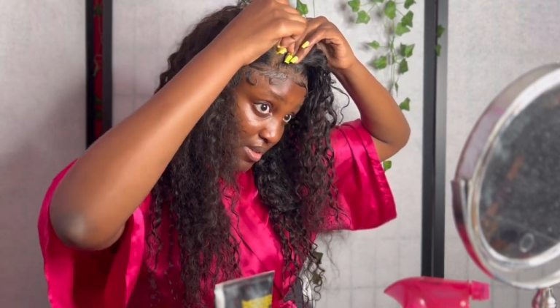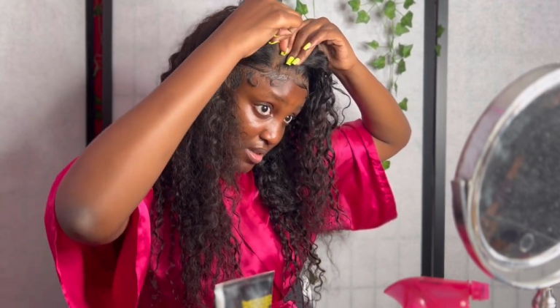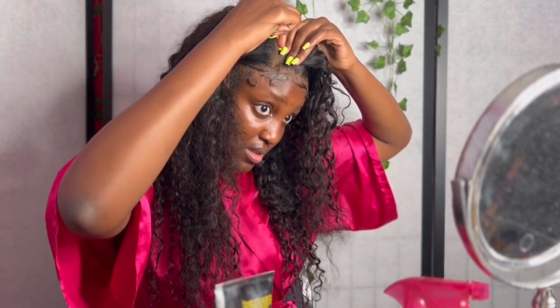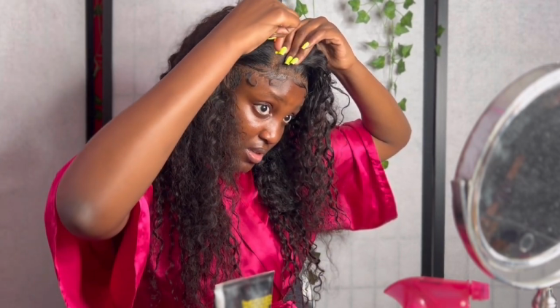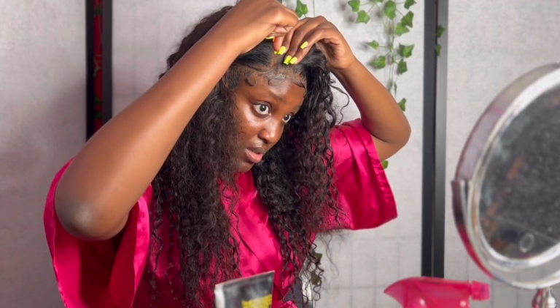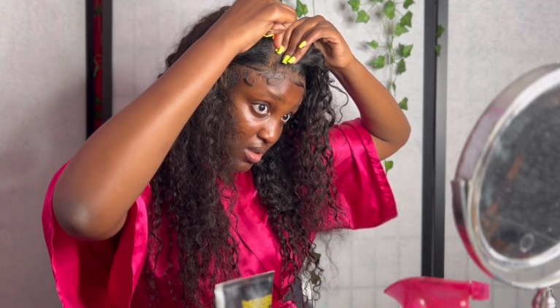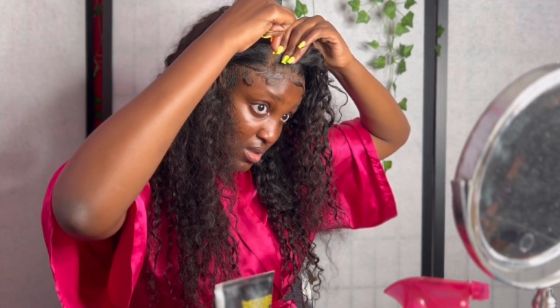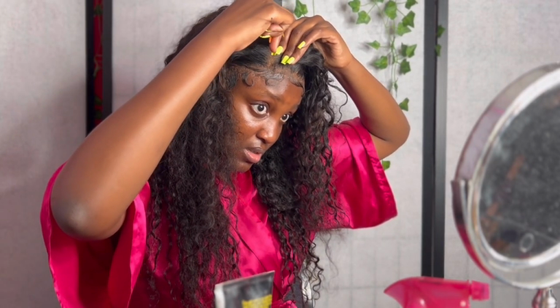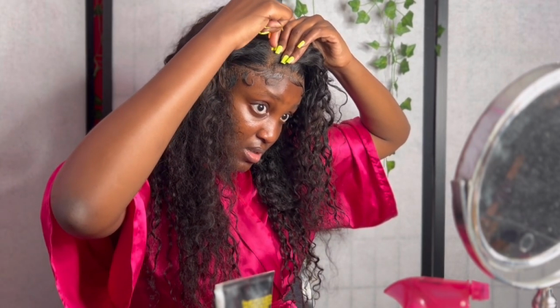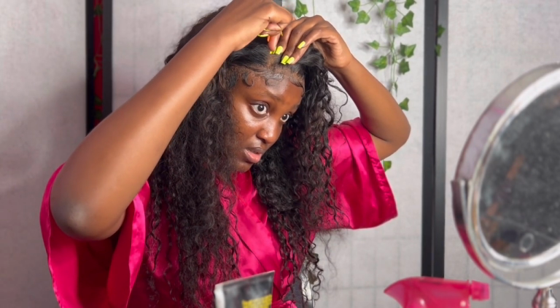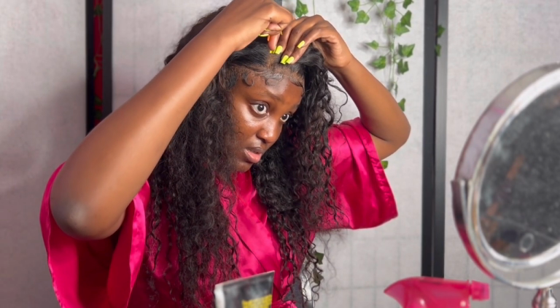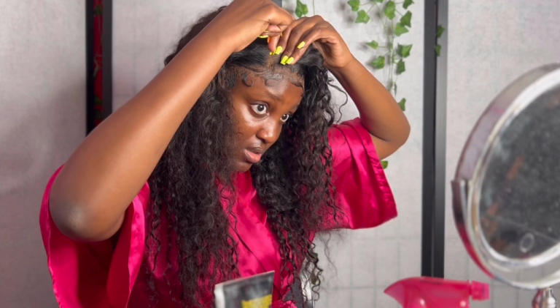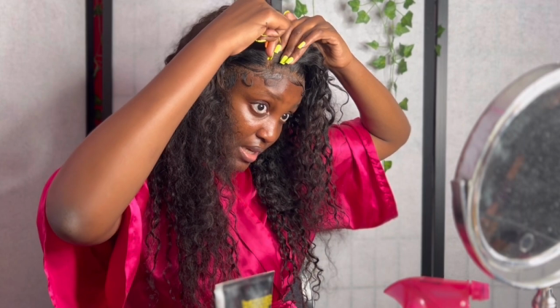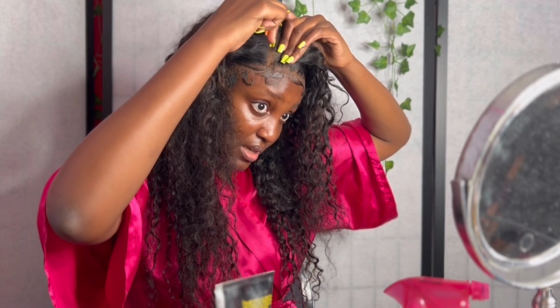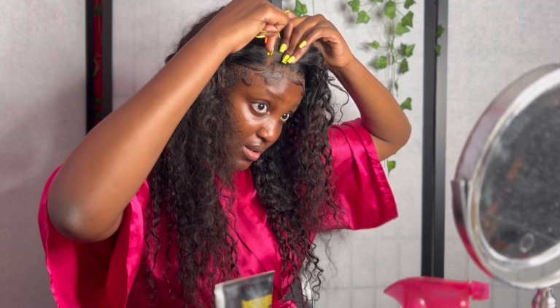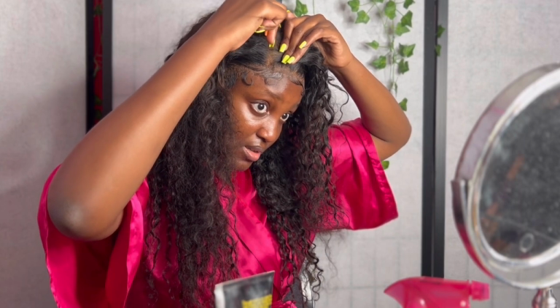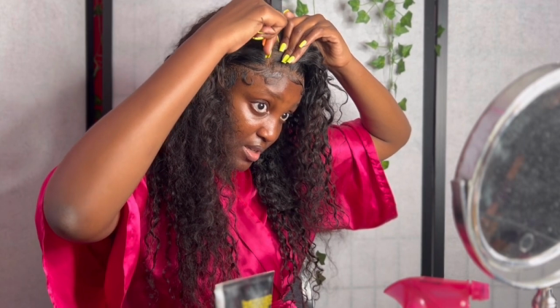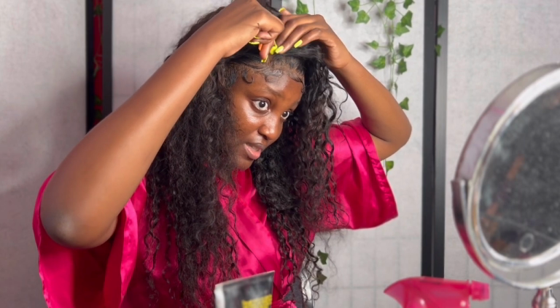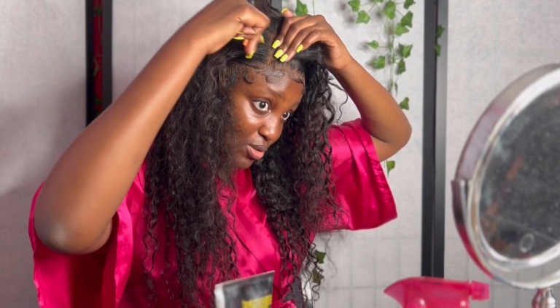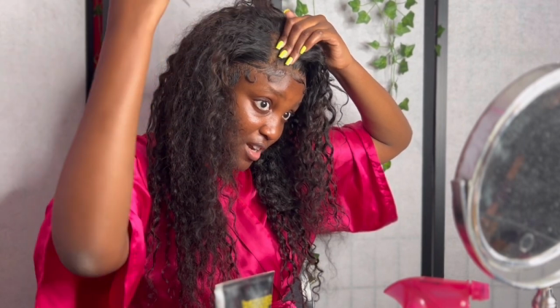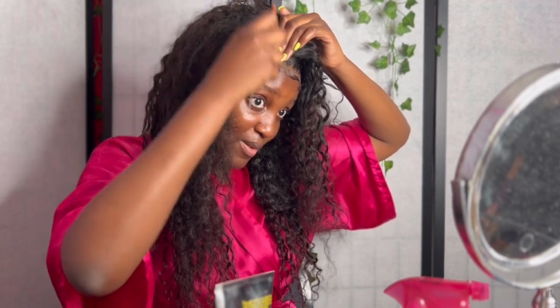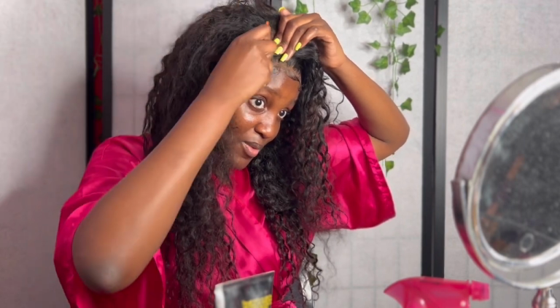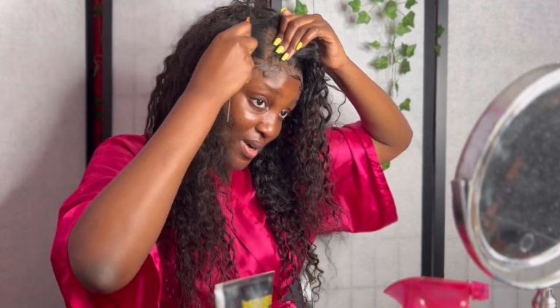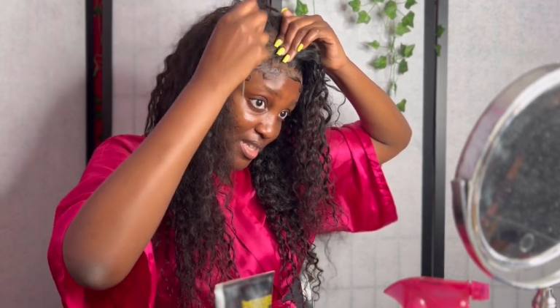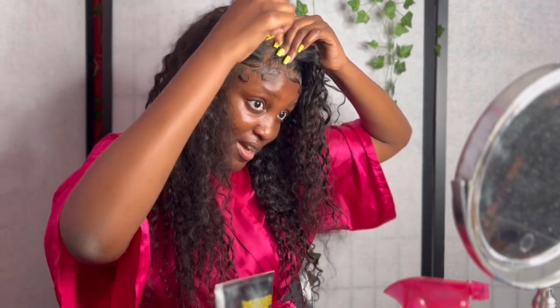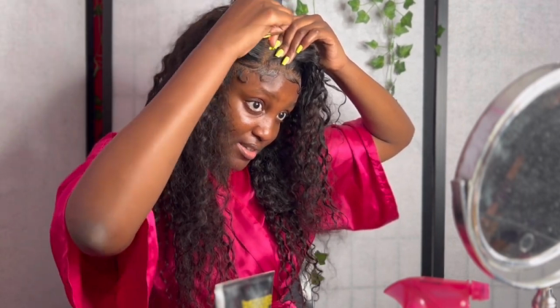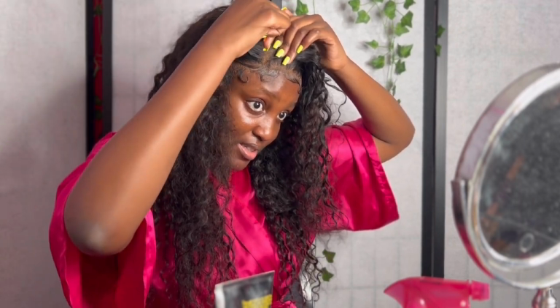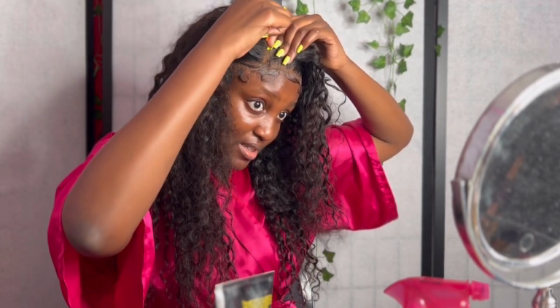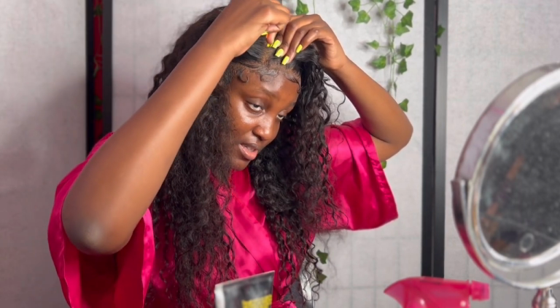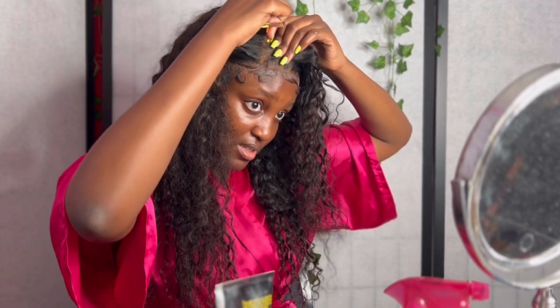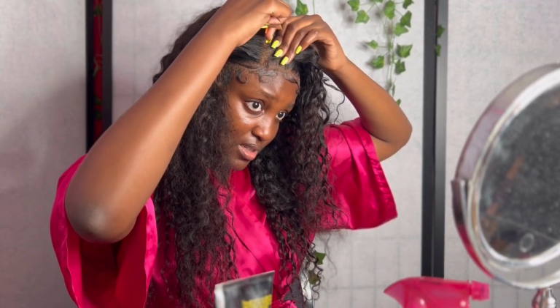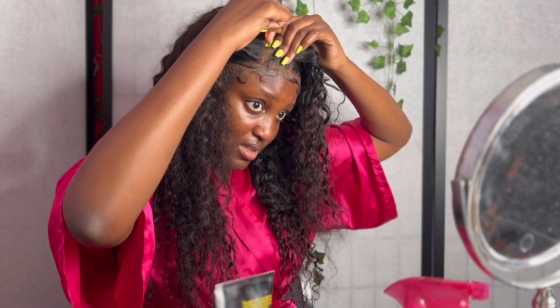If you ever get bleach on parts of your hair that you didn't want bleach on, you can buy these little comb root cover-ups from the beauty supply store.